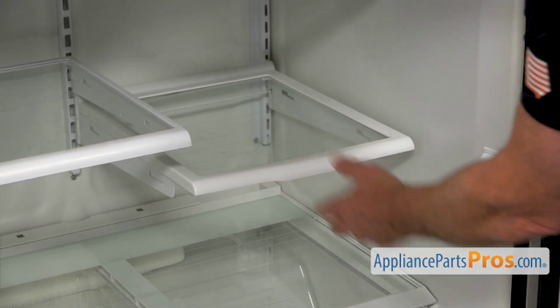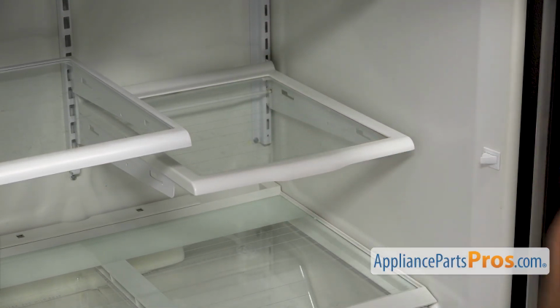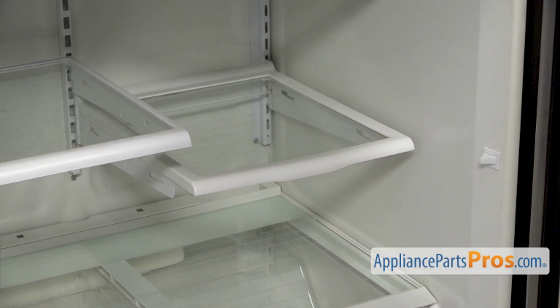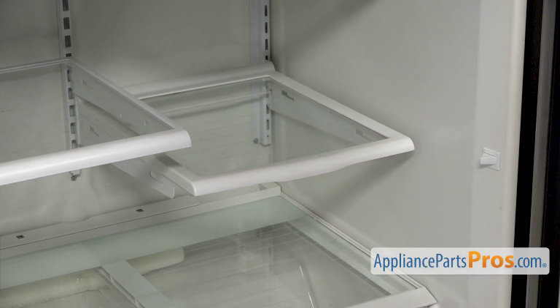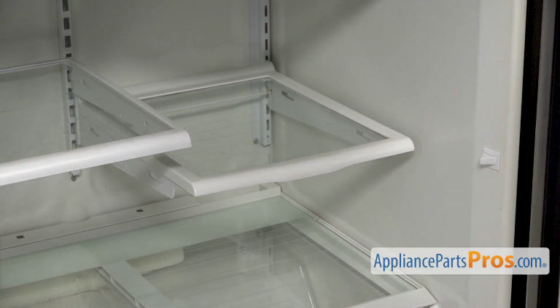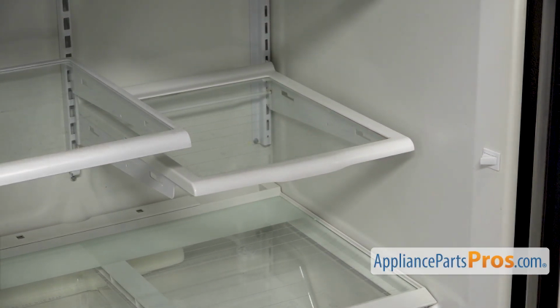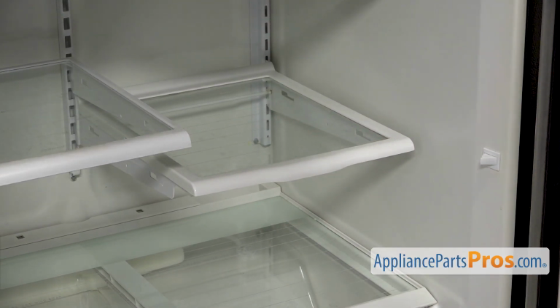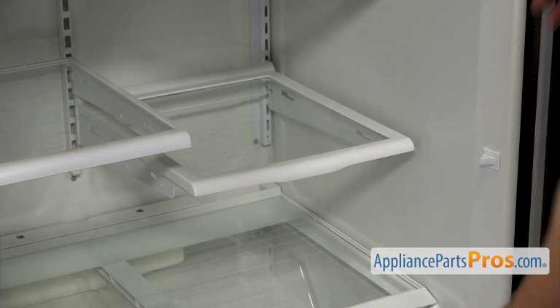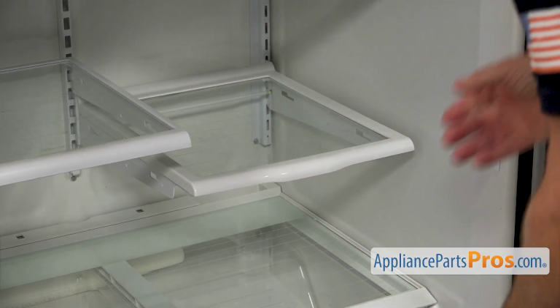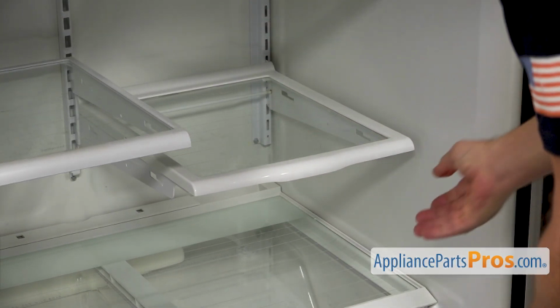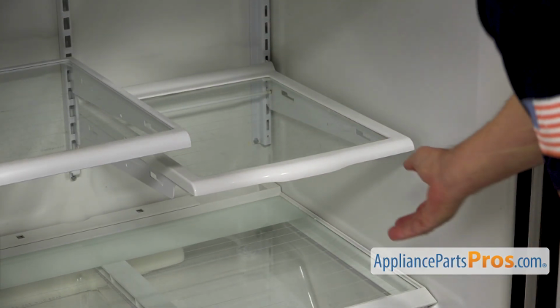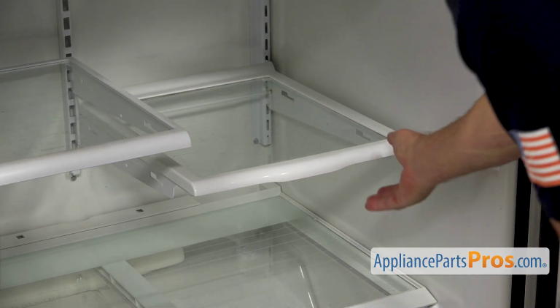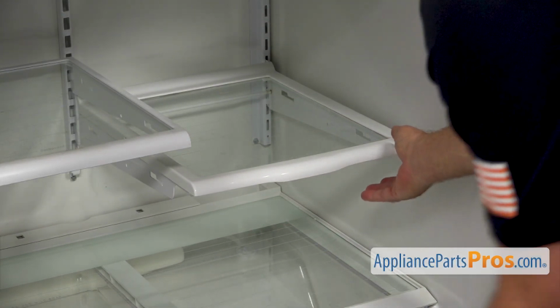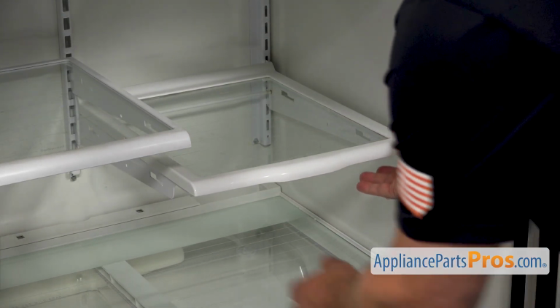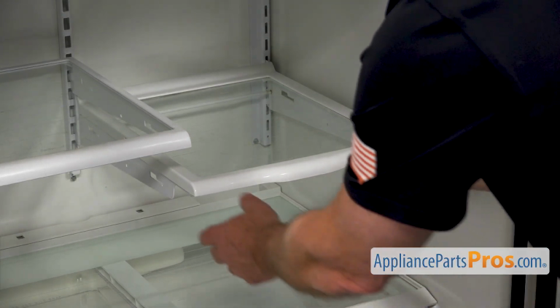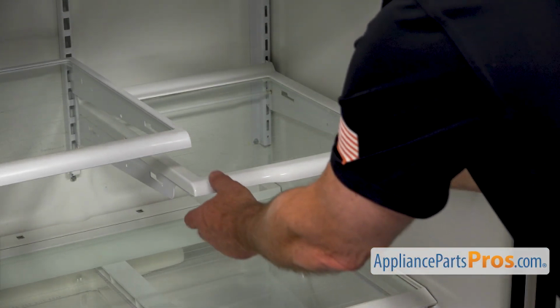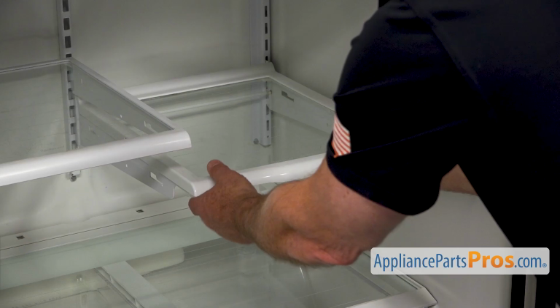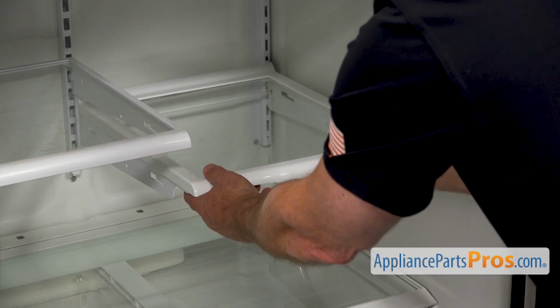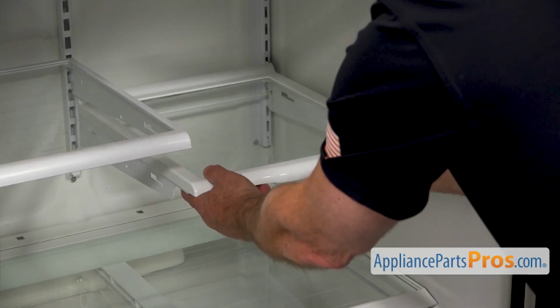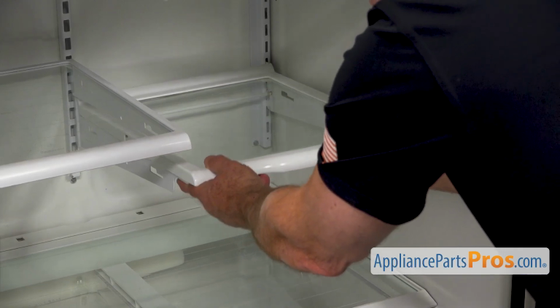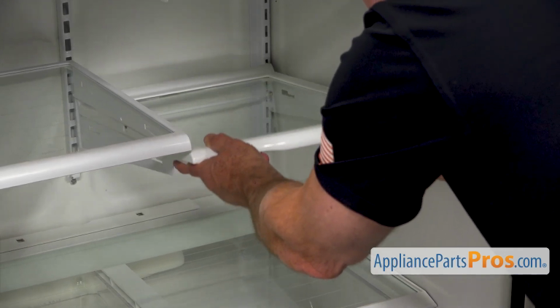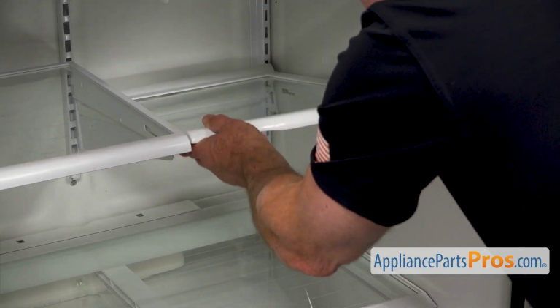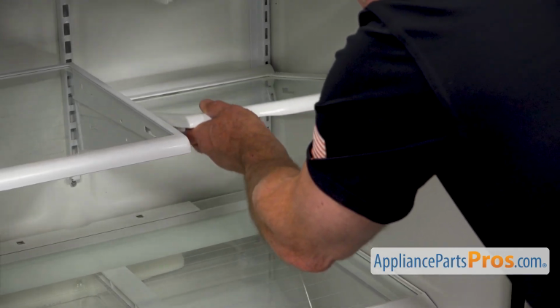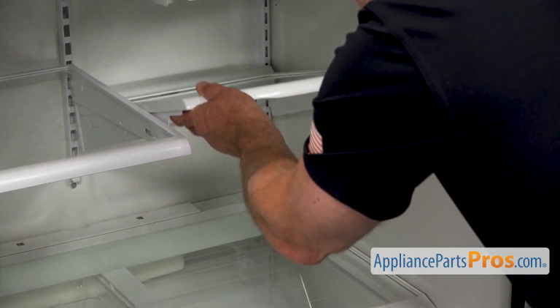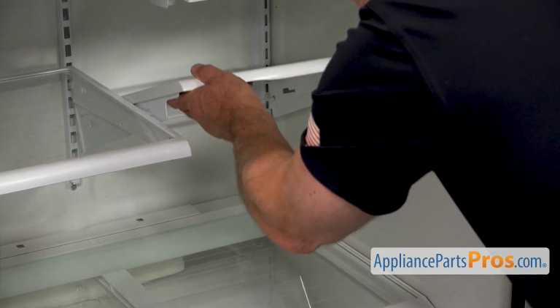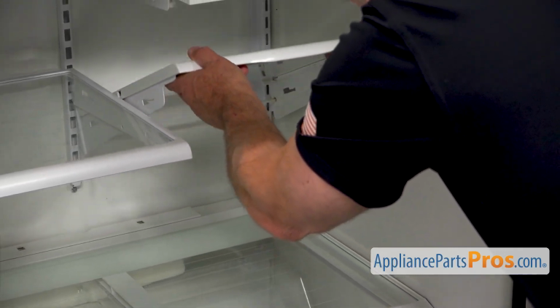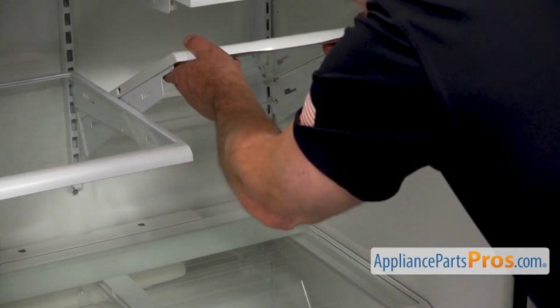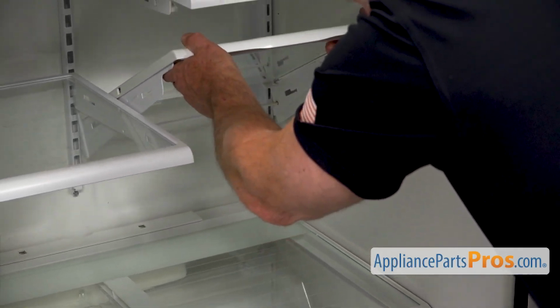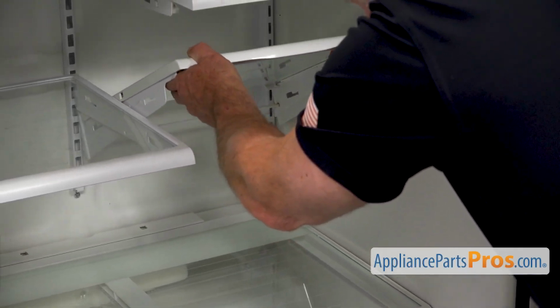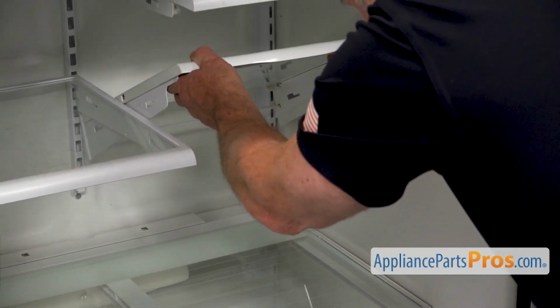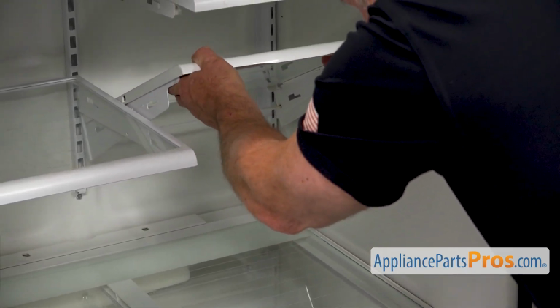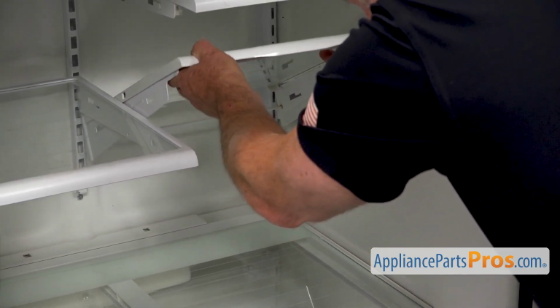To take it out, we need to lift up the front end and release the back.